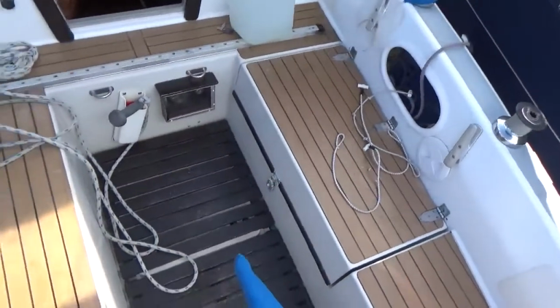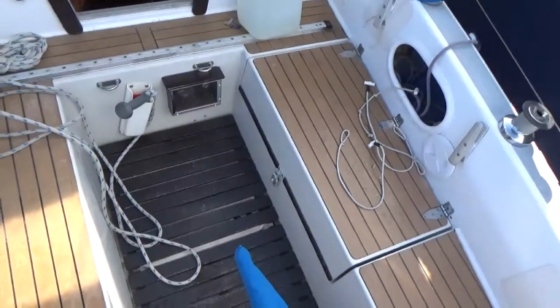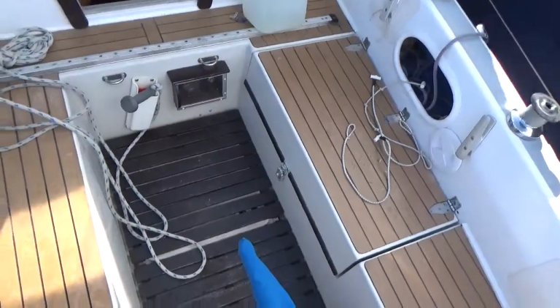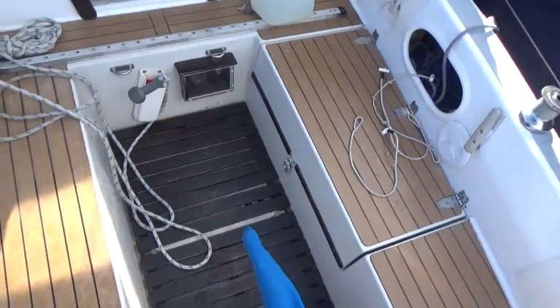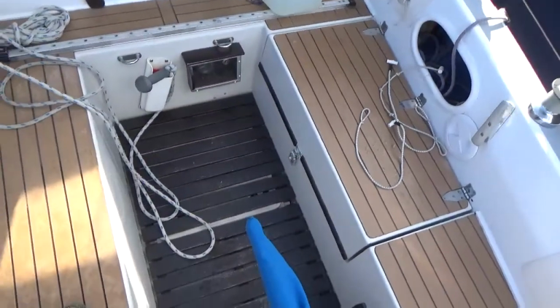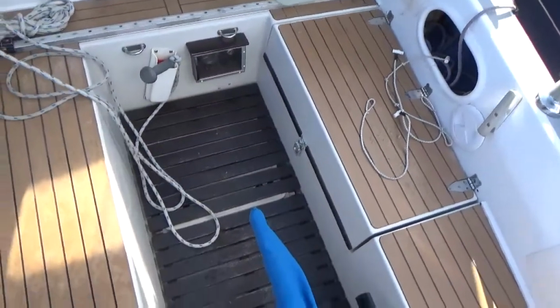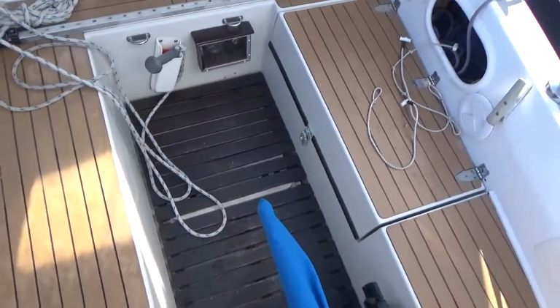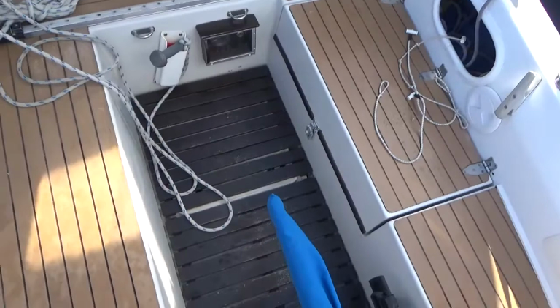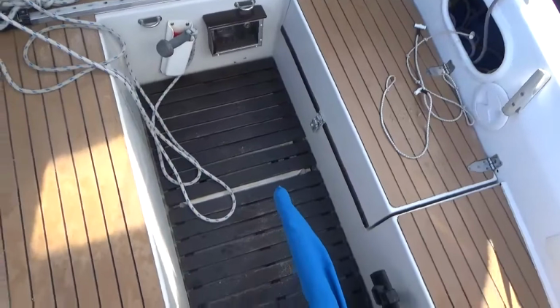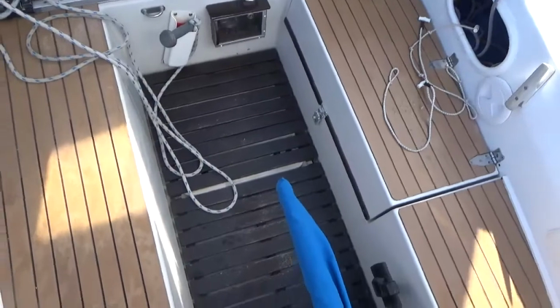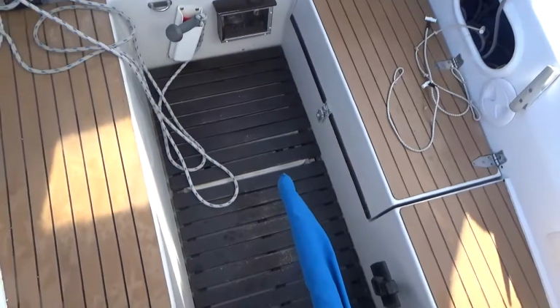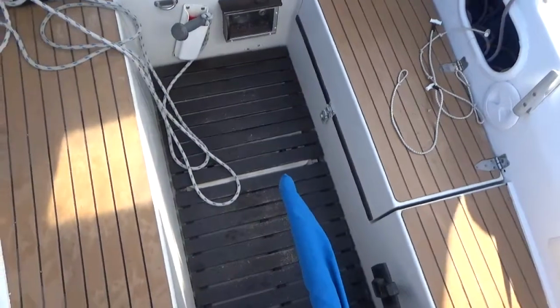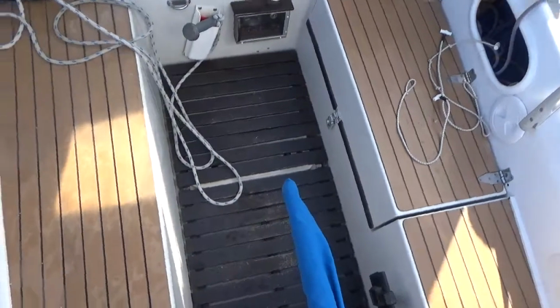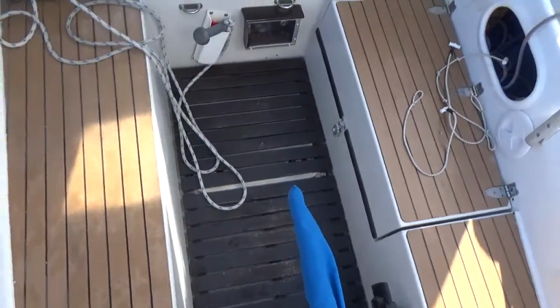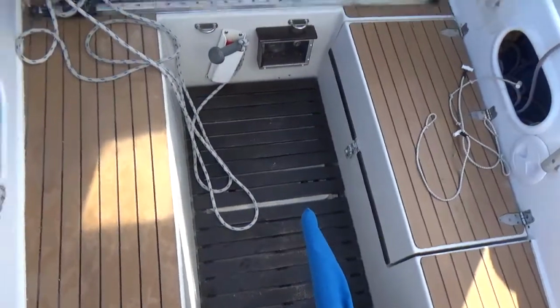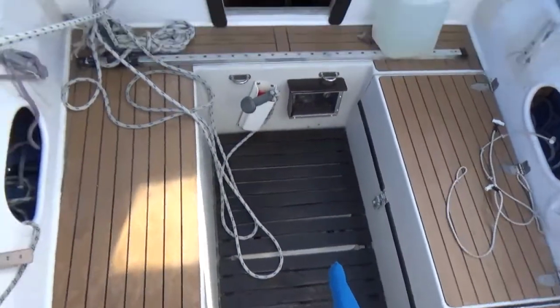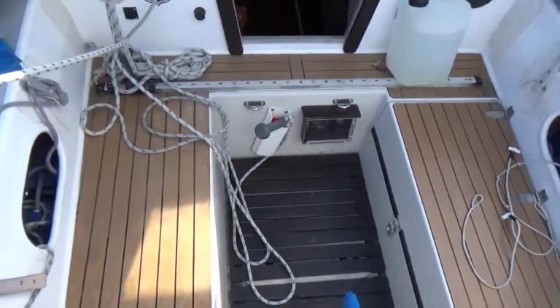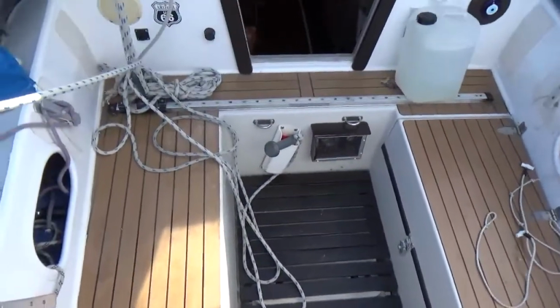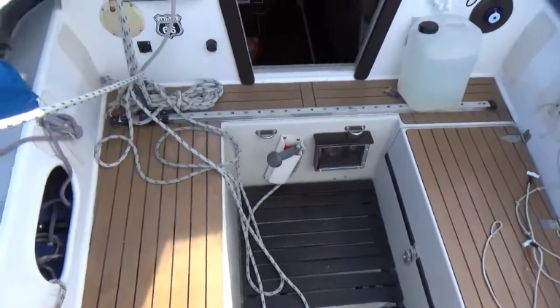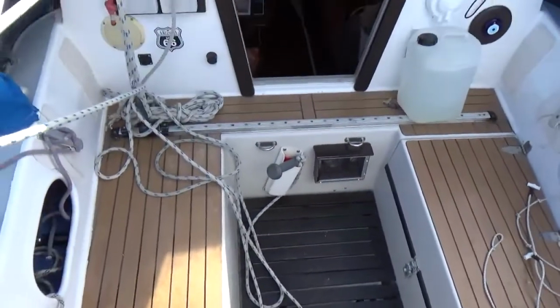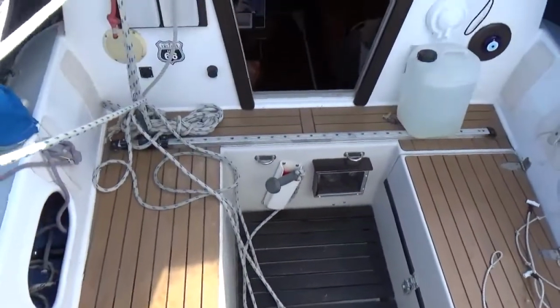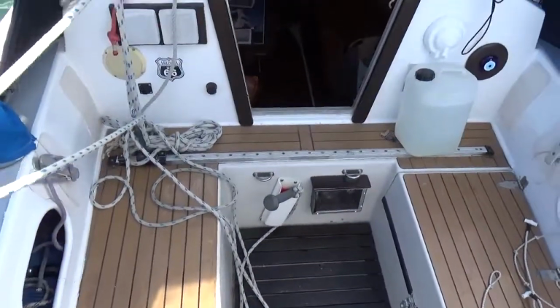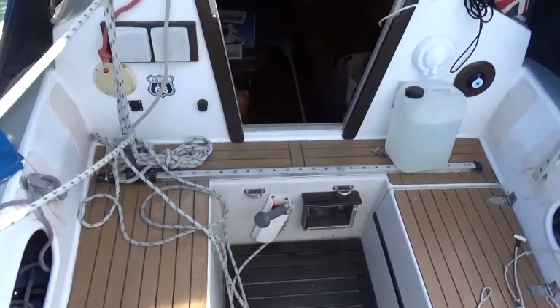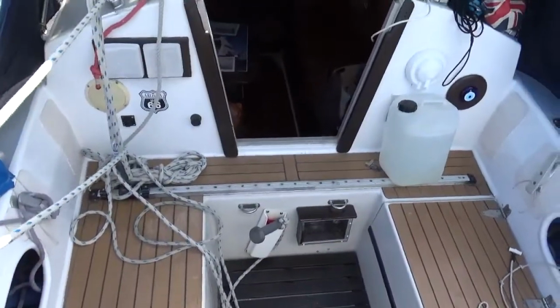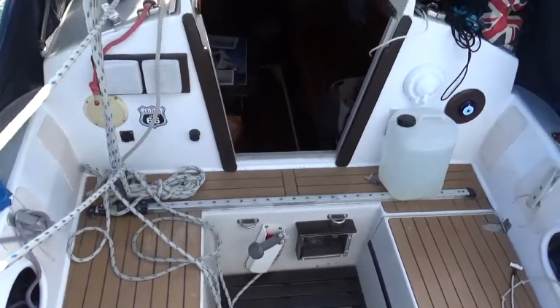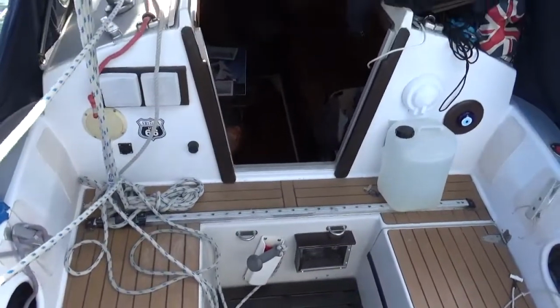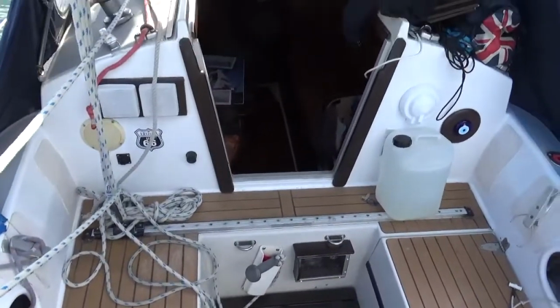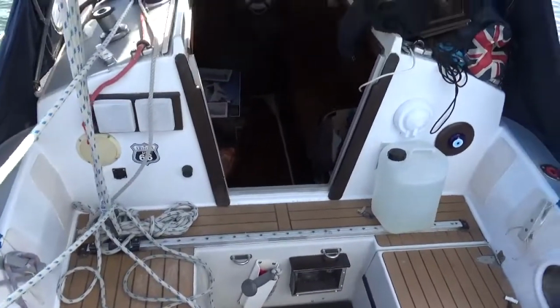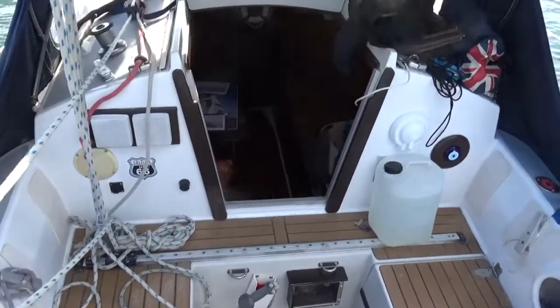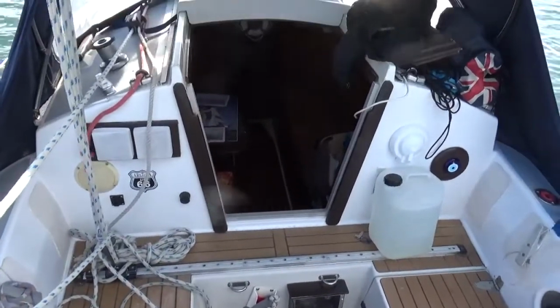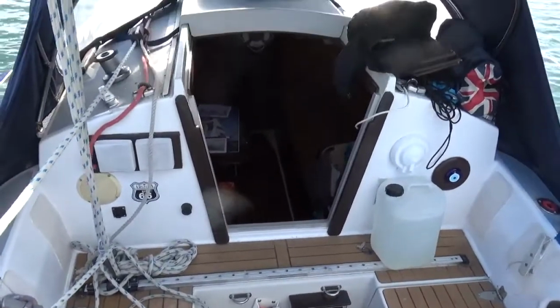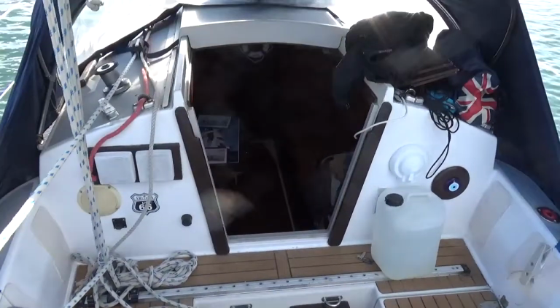So I'm back in the cockpit now, stood on the port side. Let me show you the companionway.